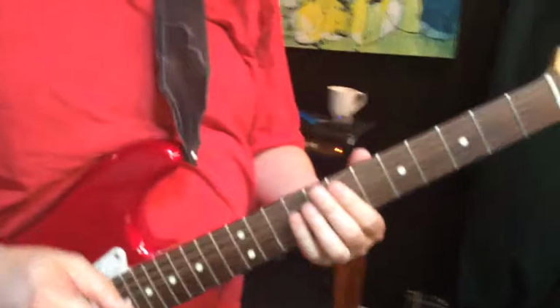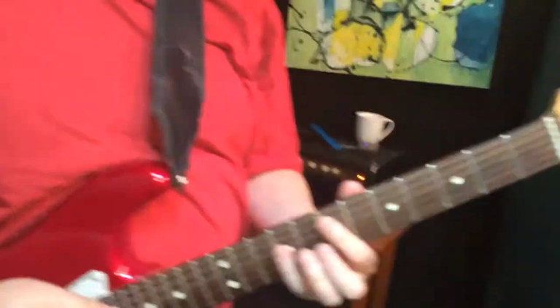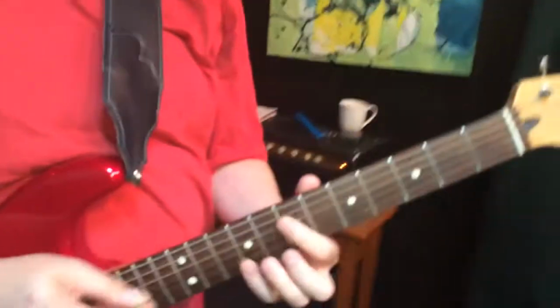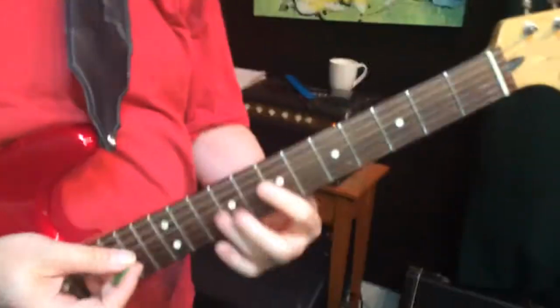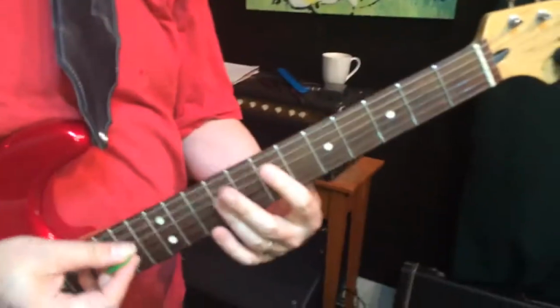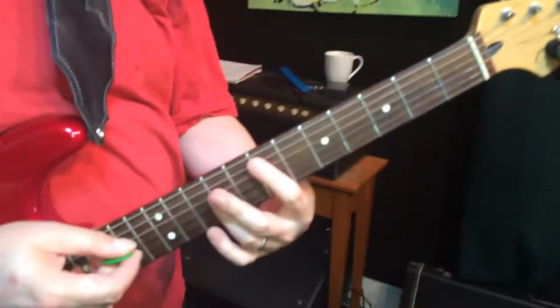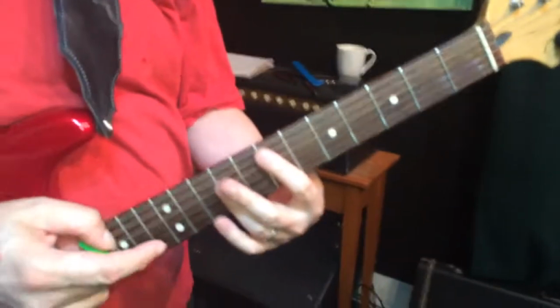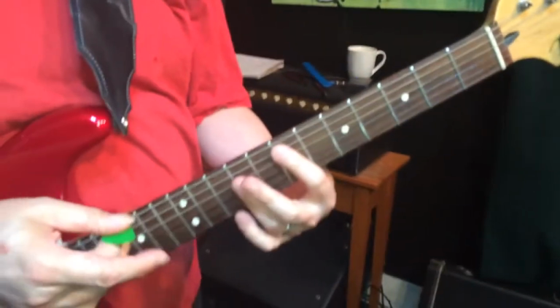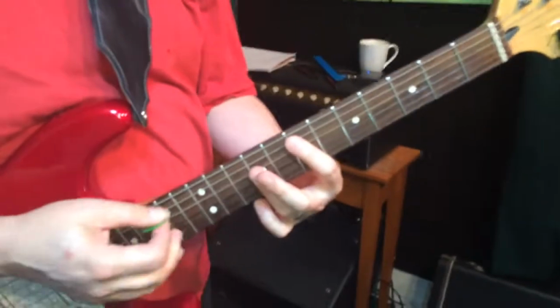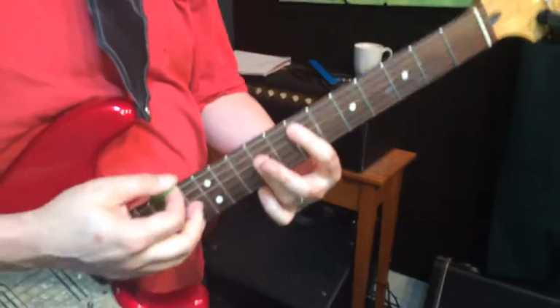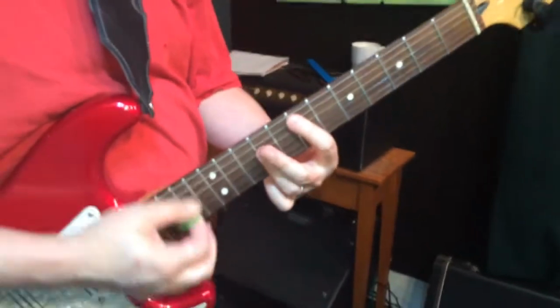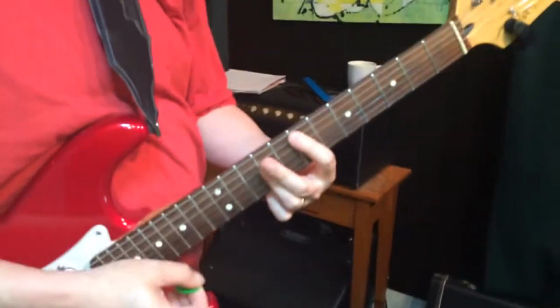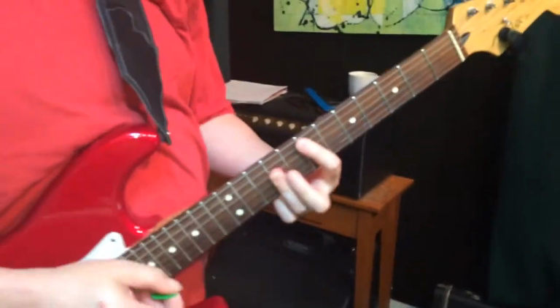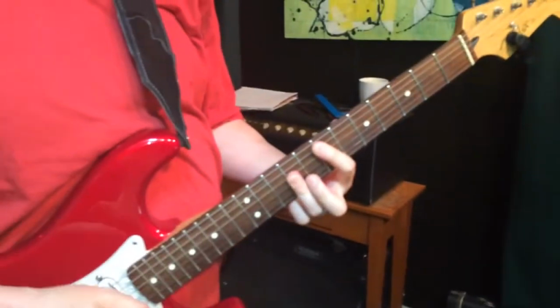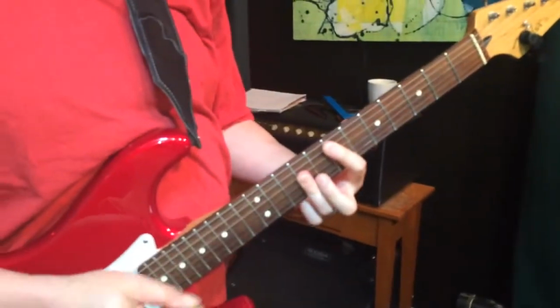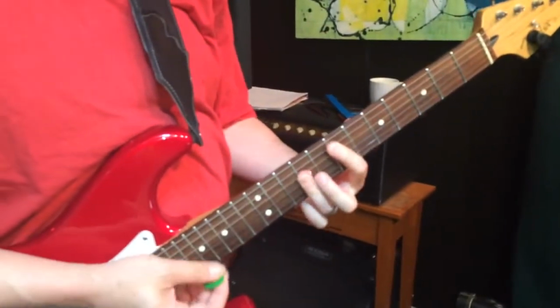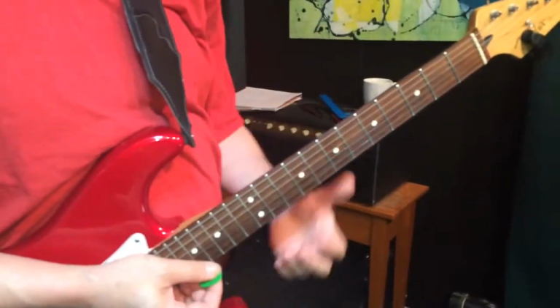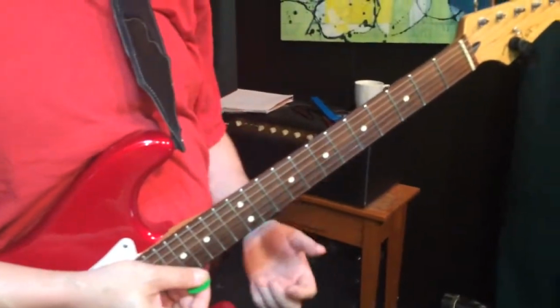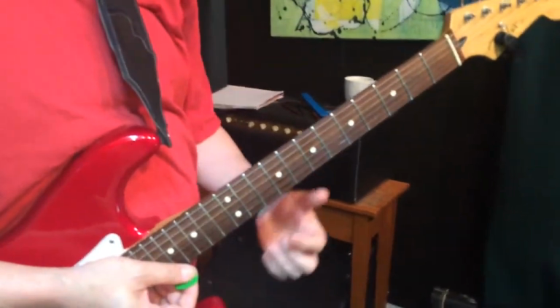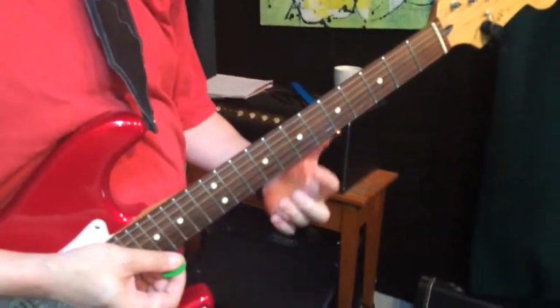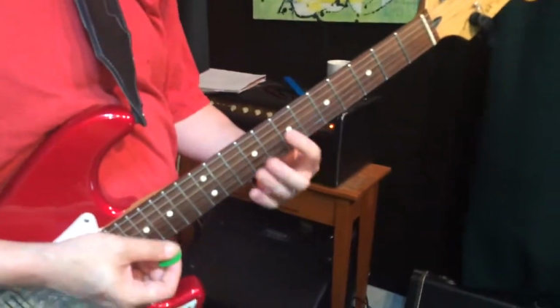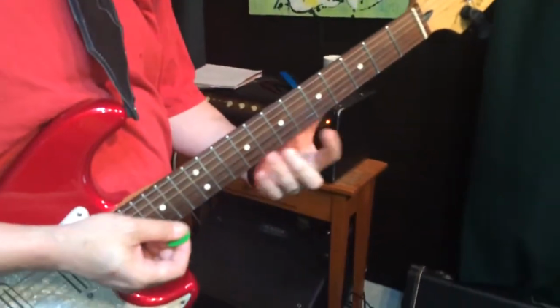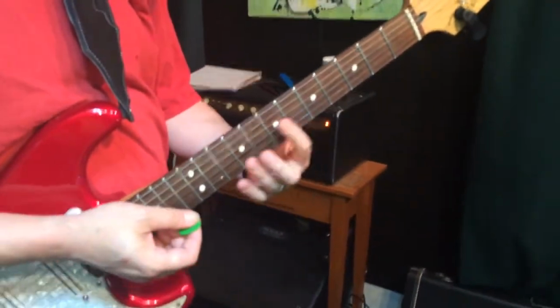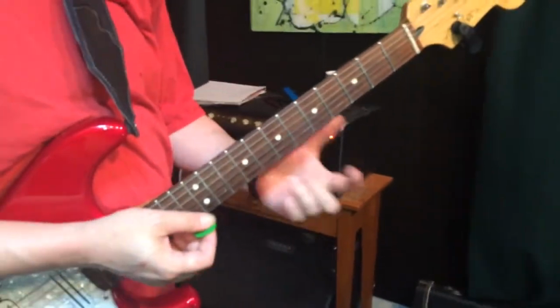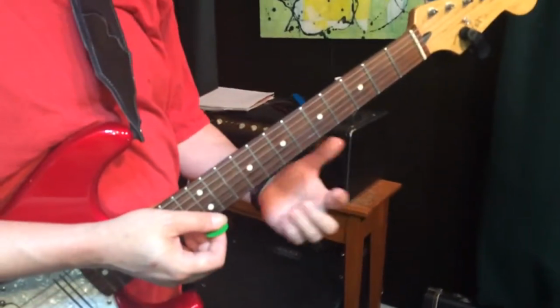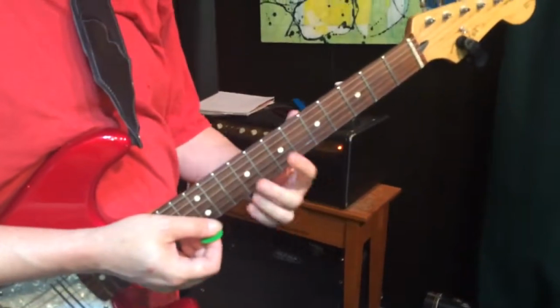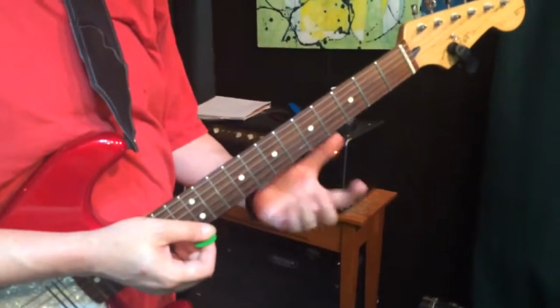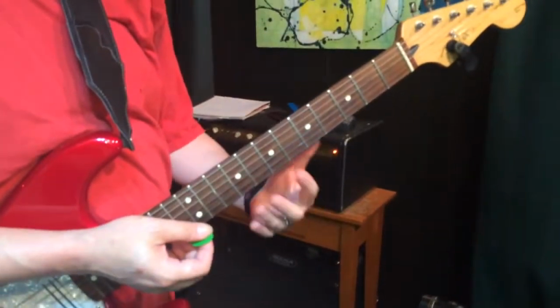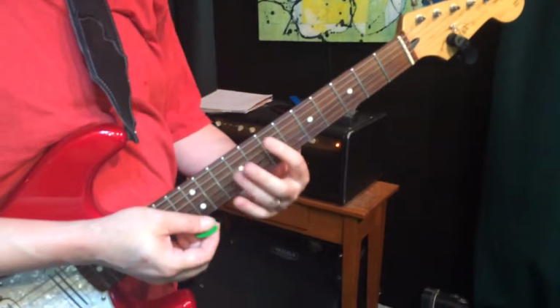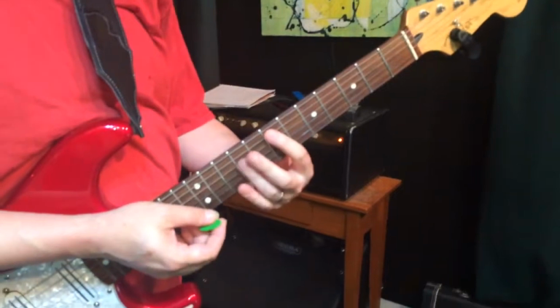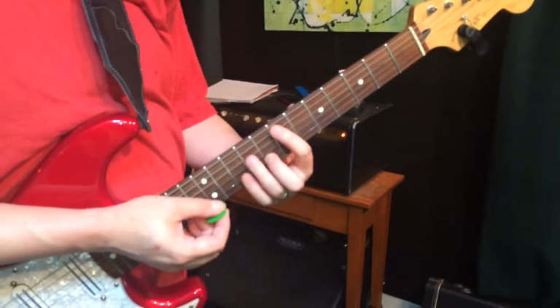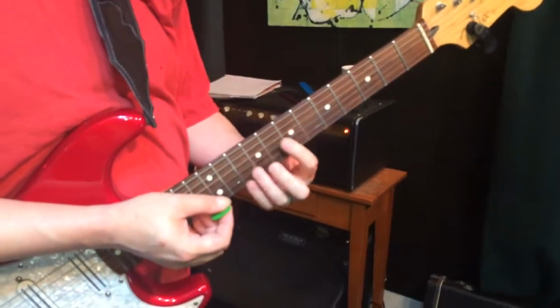We're talking about the solo section today from Jimi Hendrix's Purple Haze — the rhythm guitar part, not the actual solo itself.